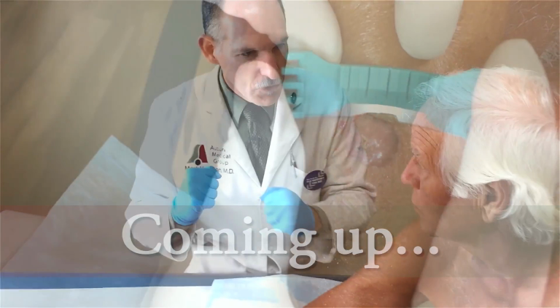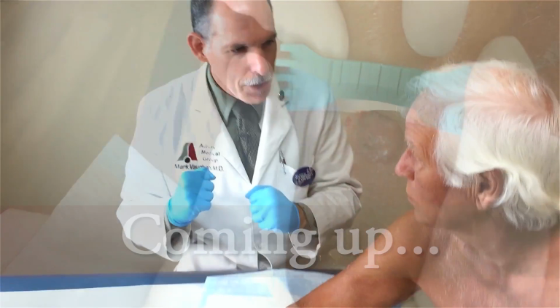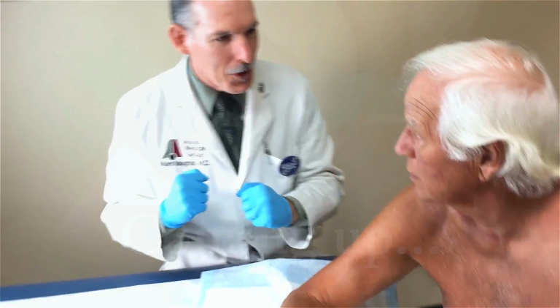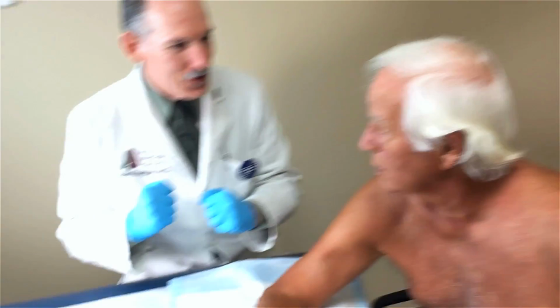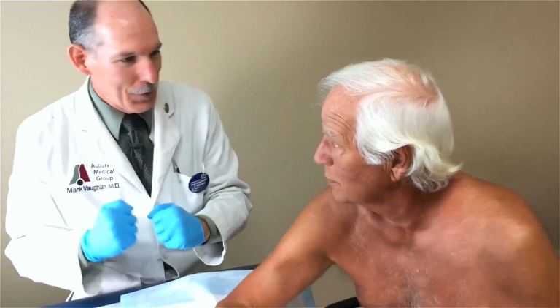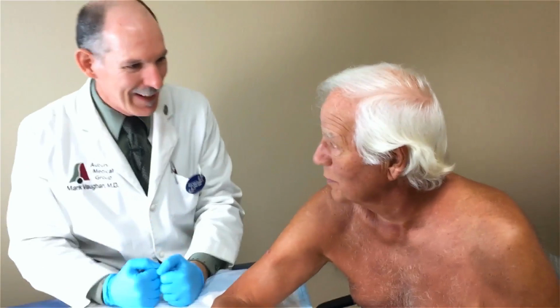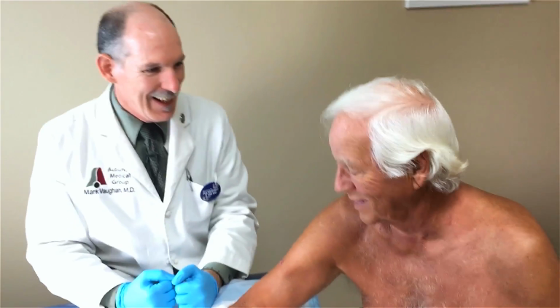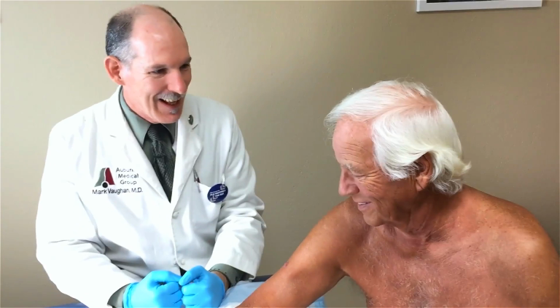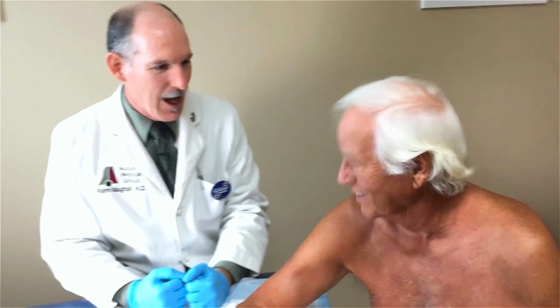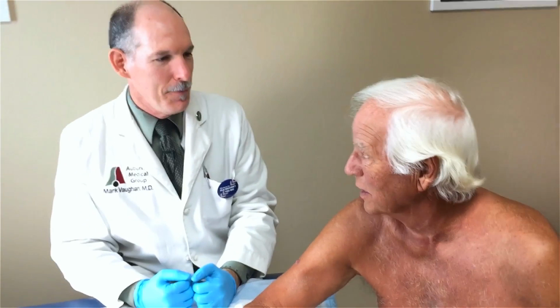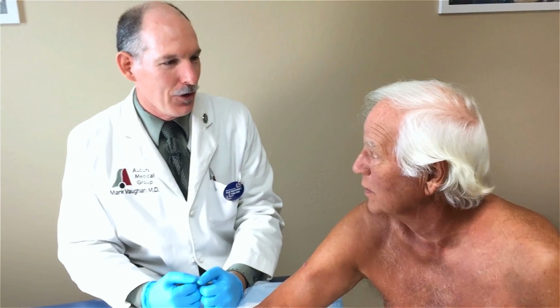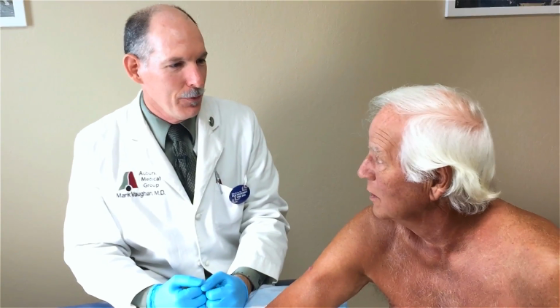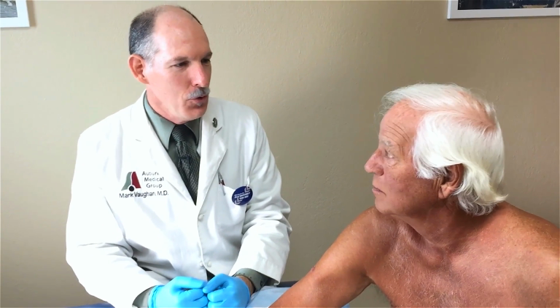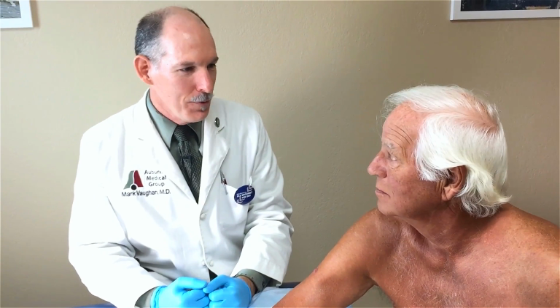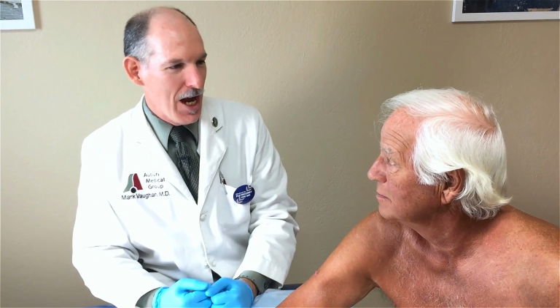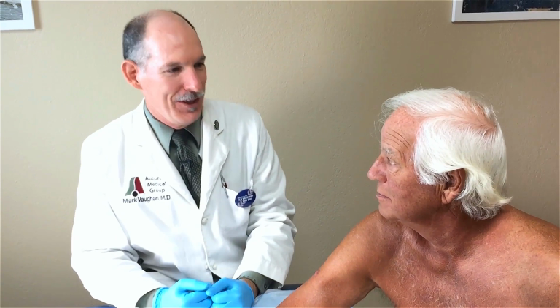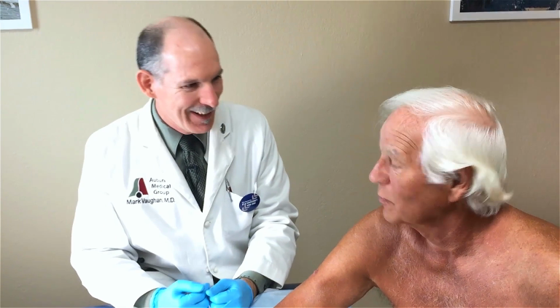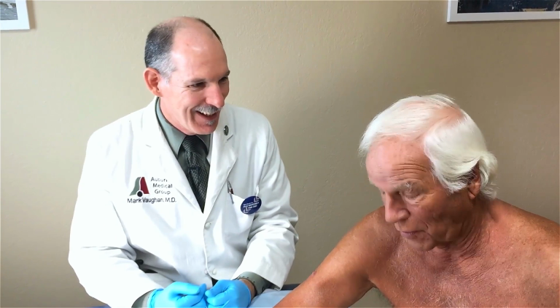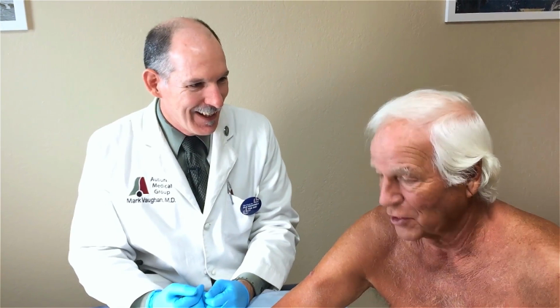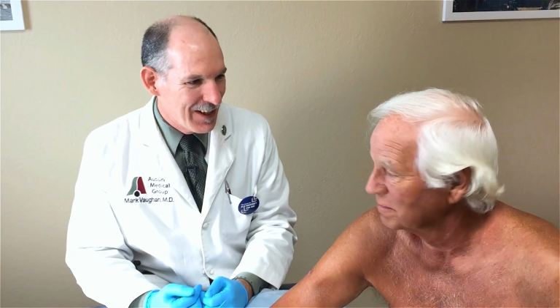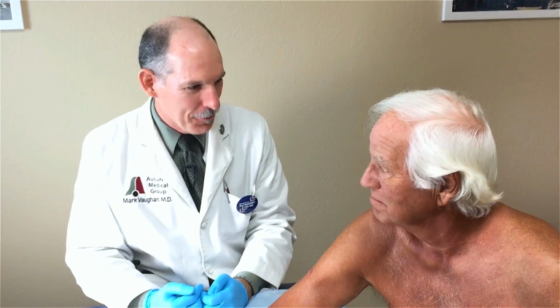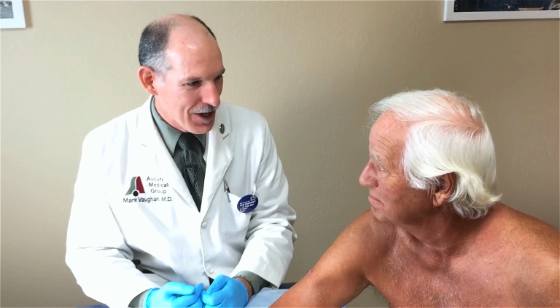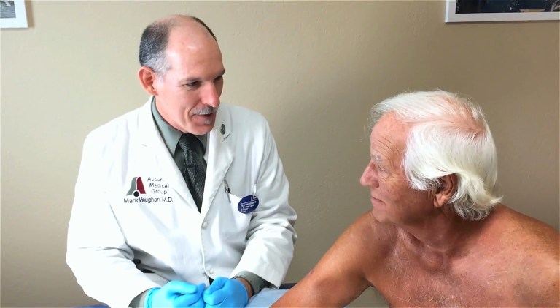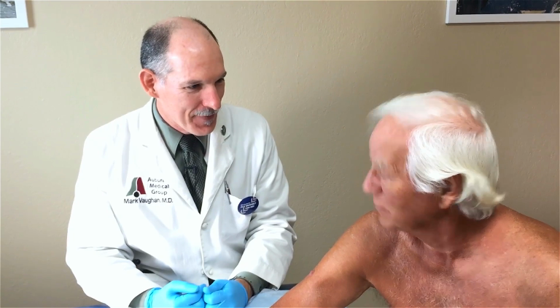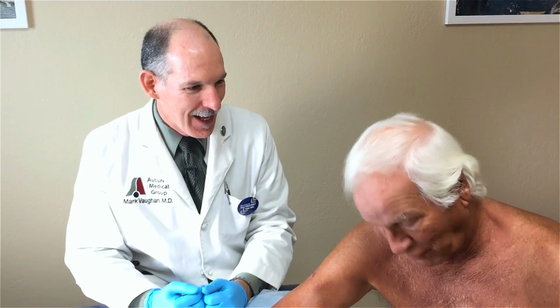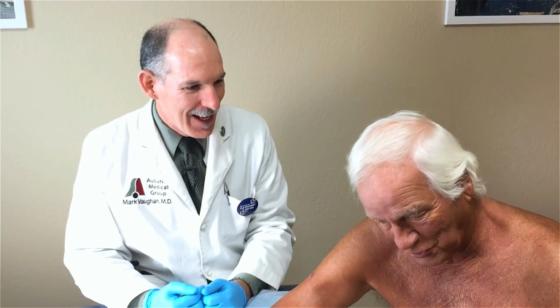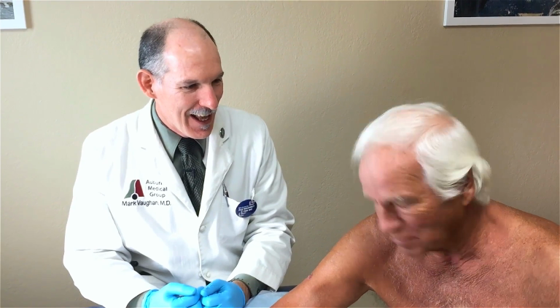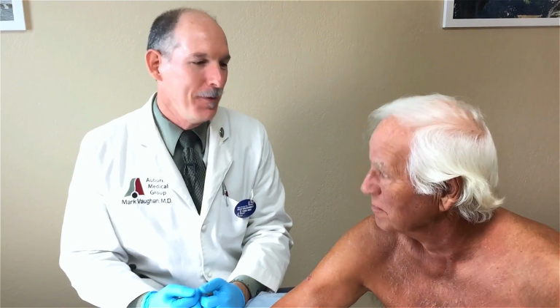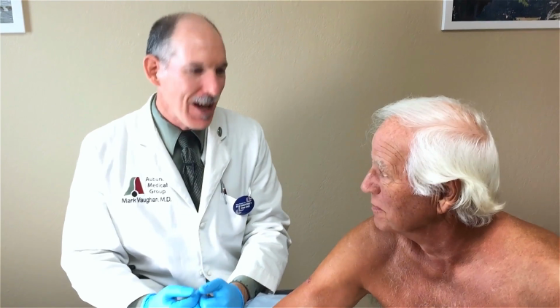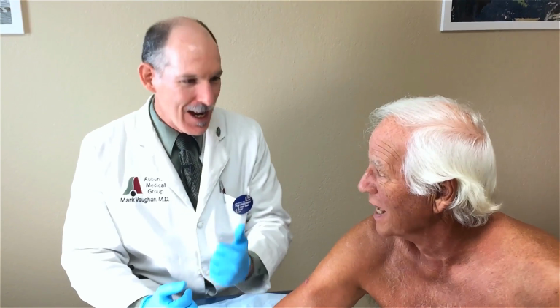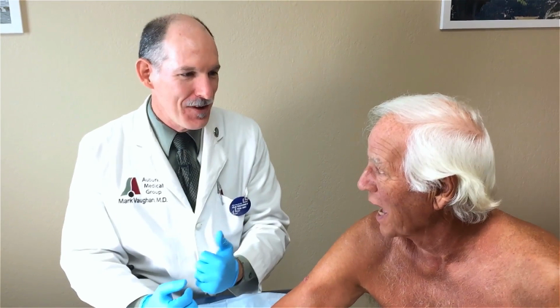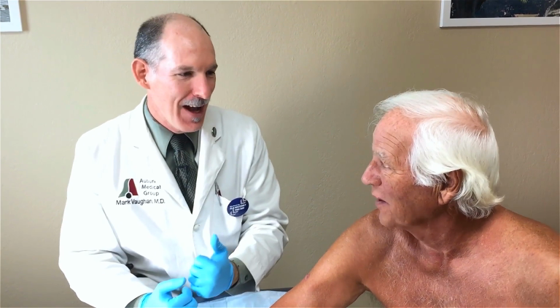Johnny, welcome to the Auburn Medical Group YouTube channel. Your first time, and I'm excited to have you on.